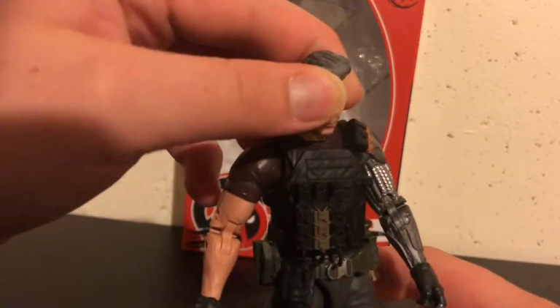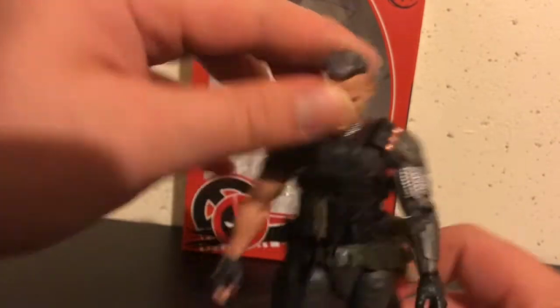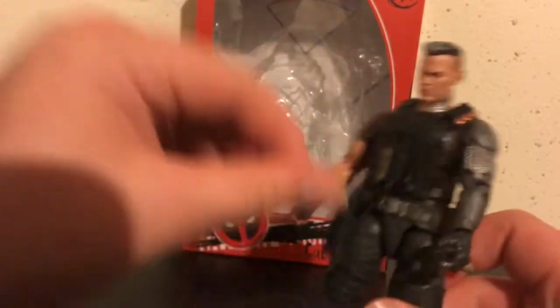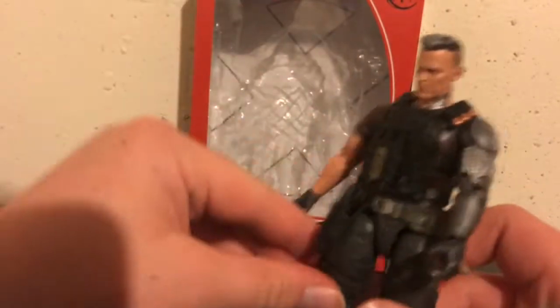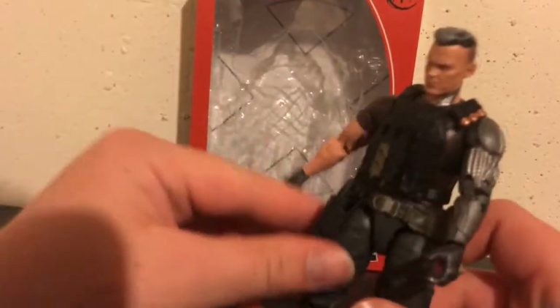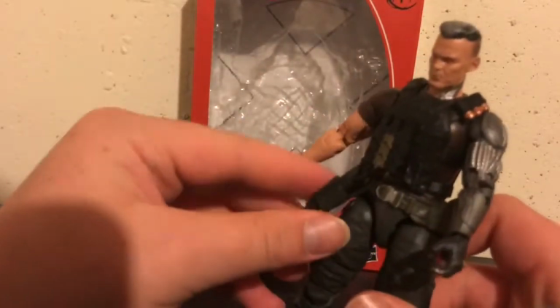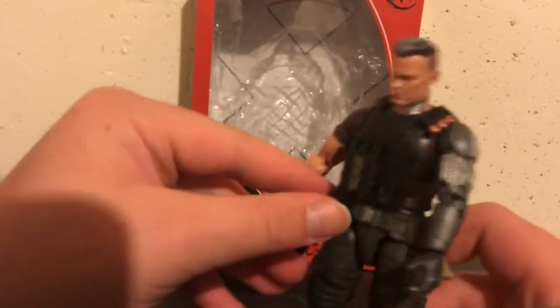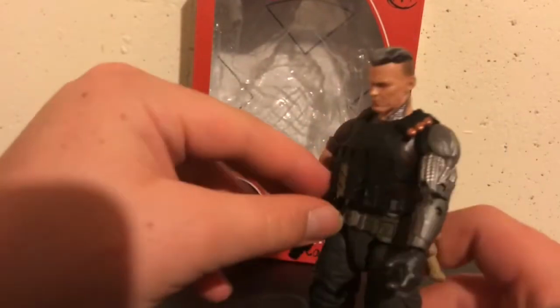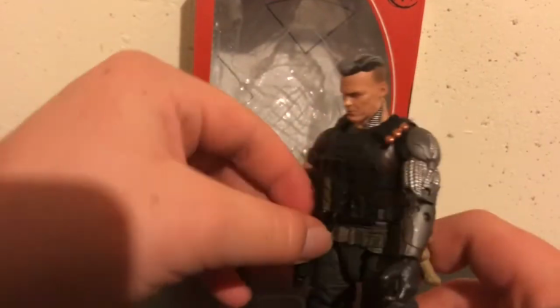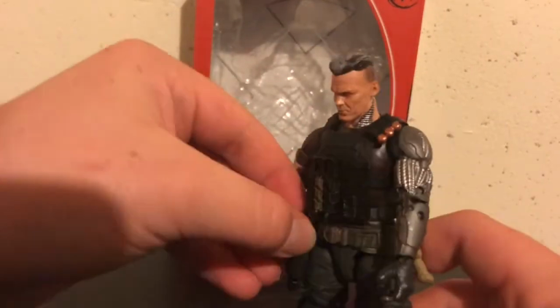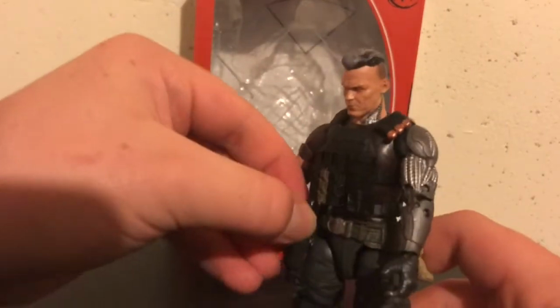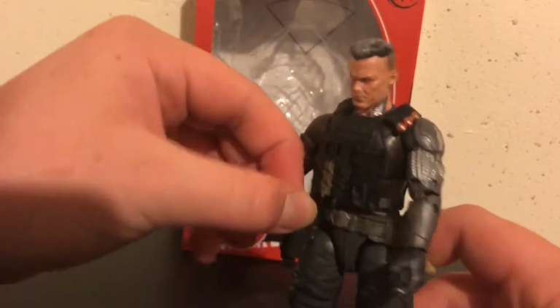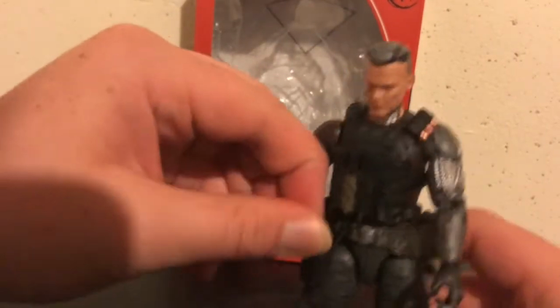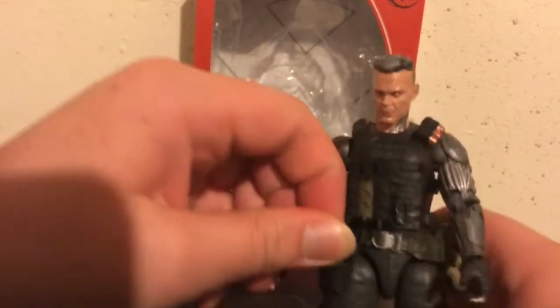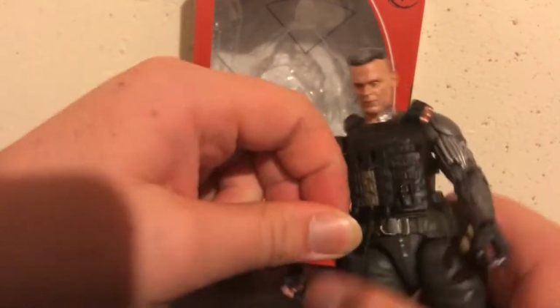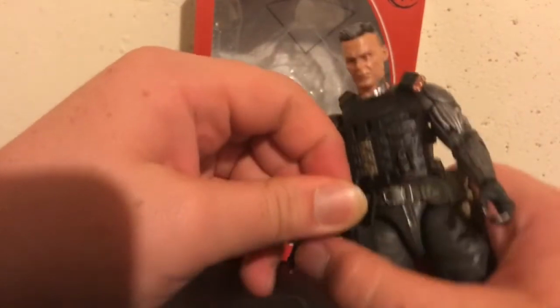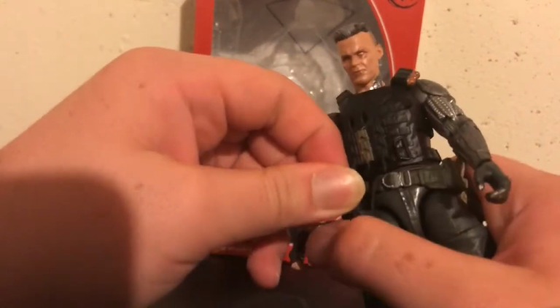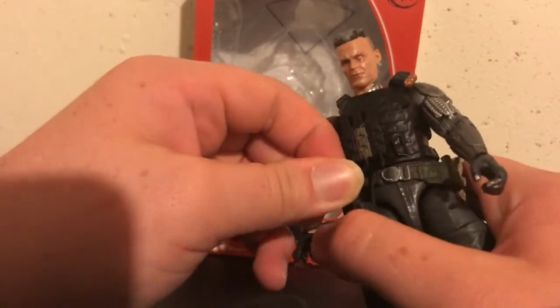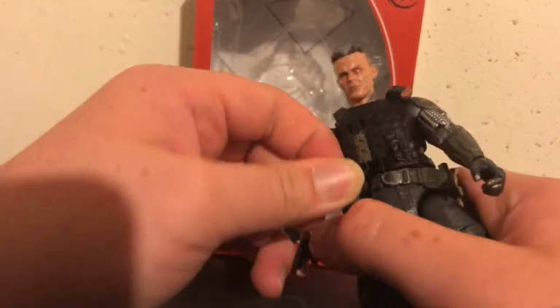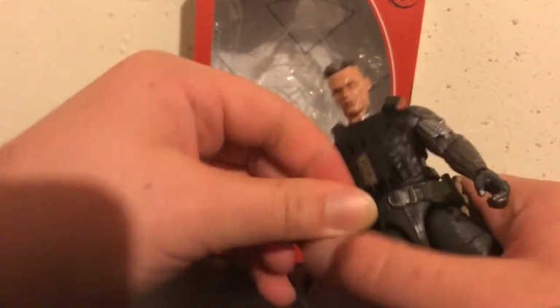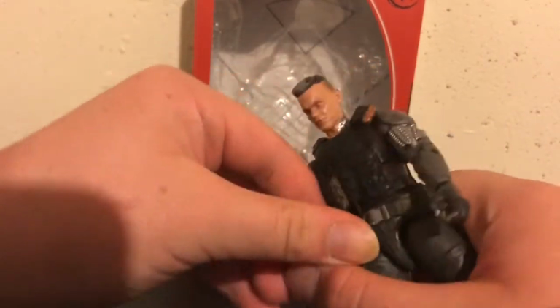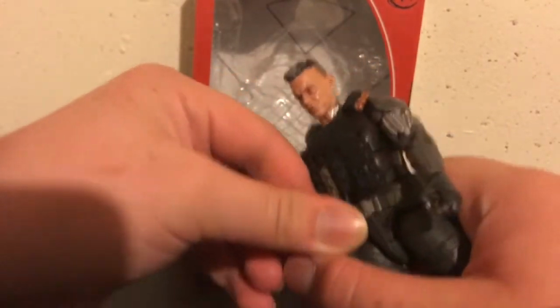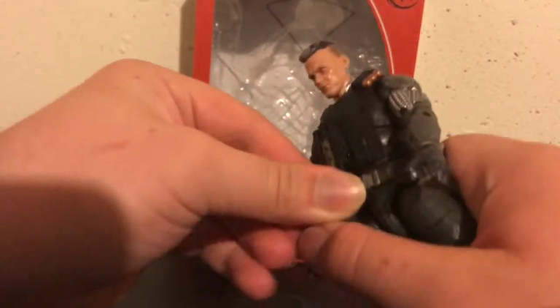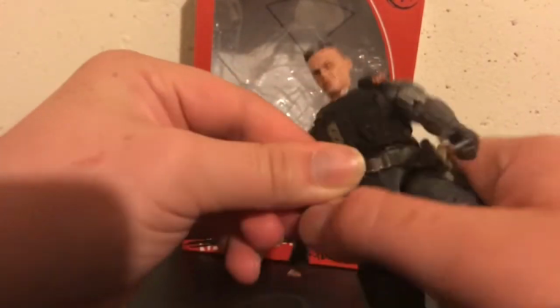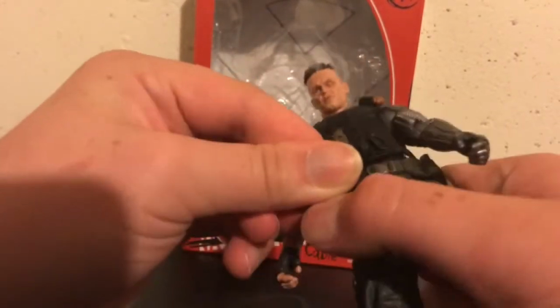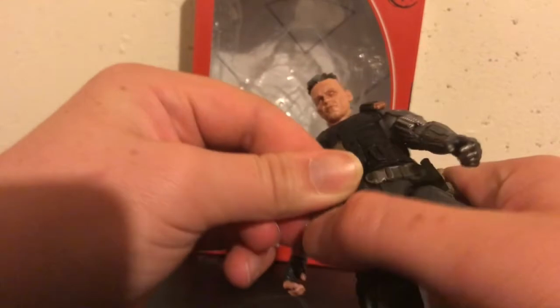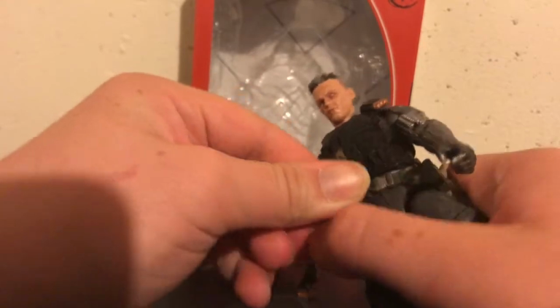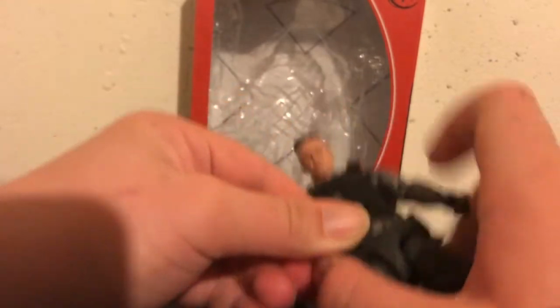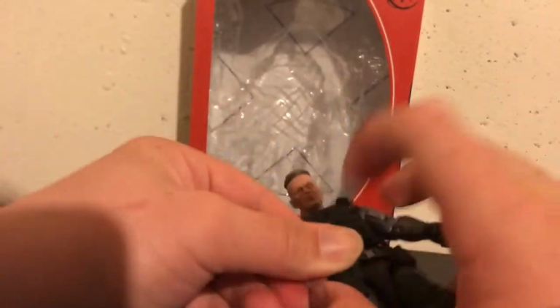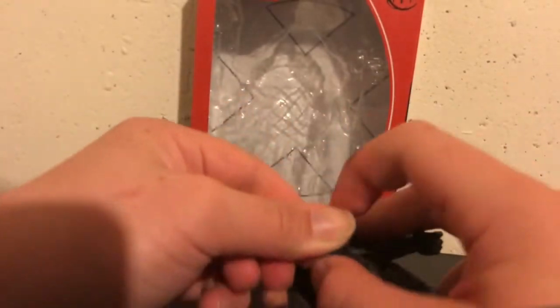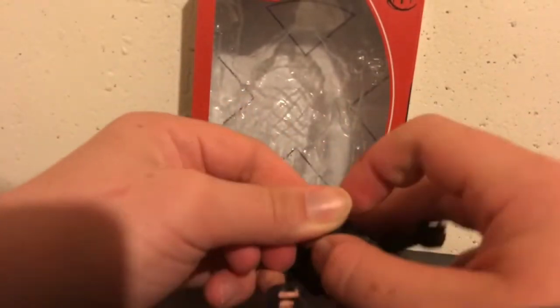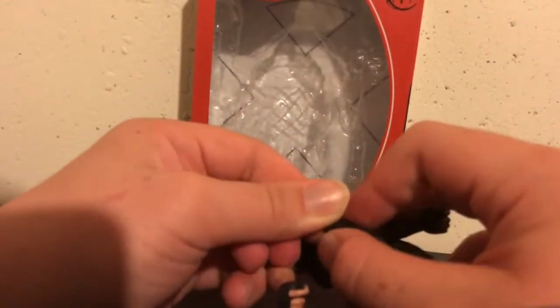Oh yeah, I've got to remove that — that is another one of his clips you can add to his gun.